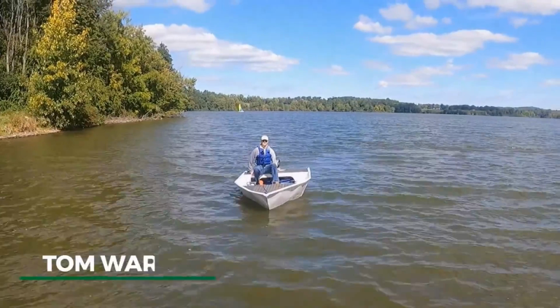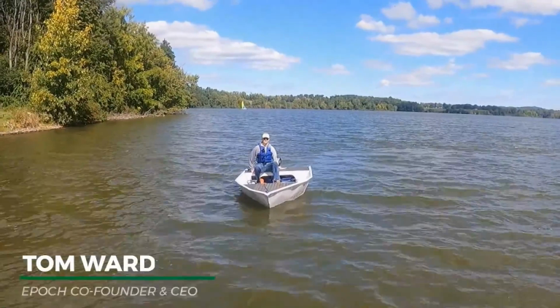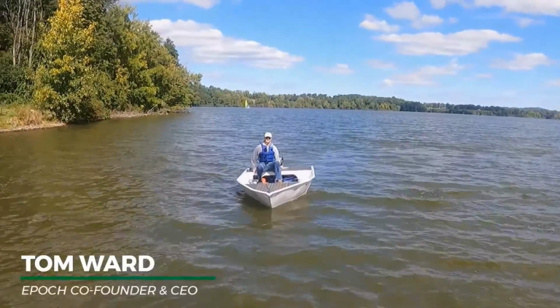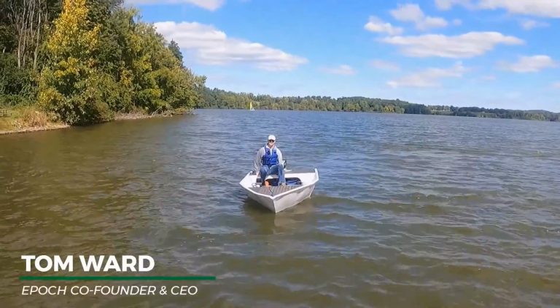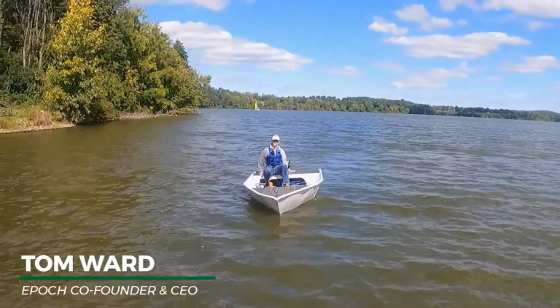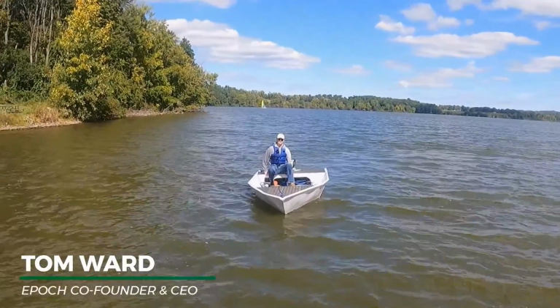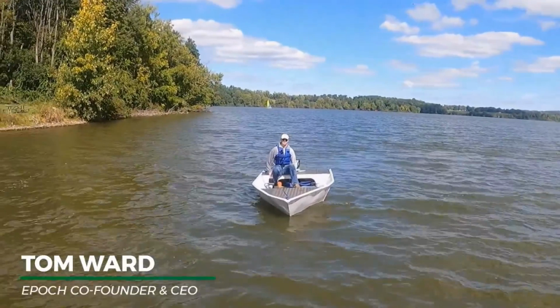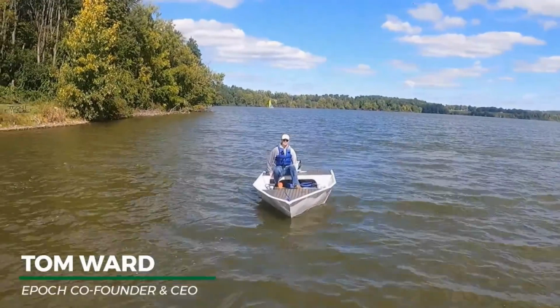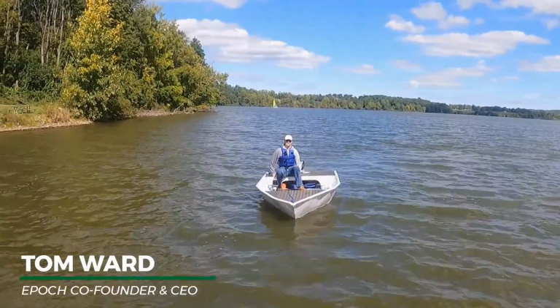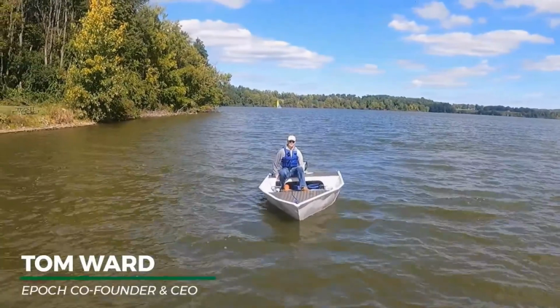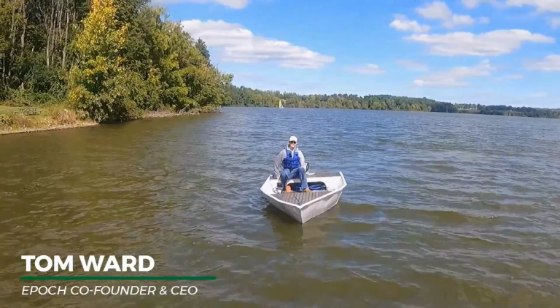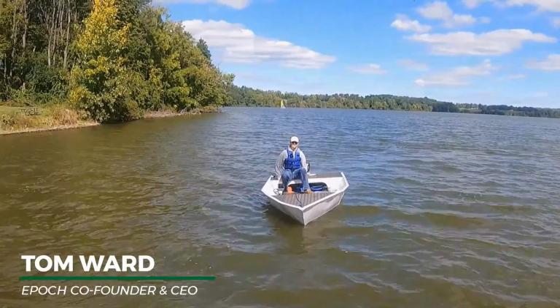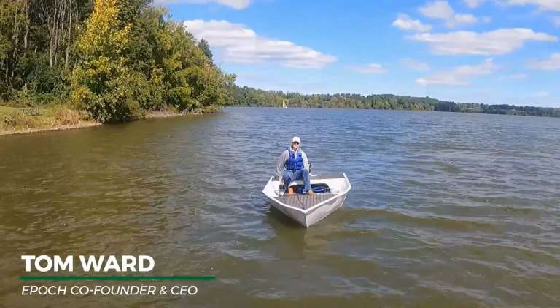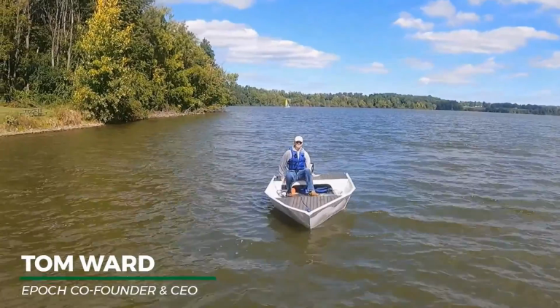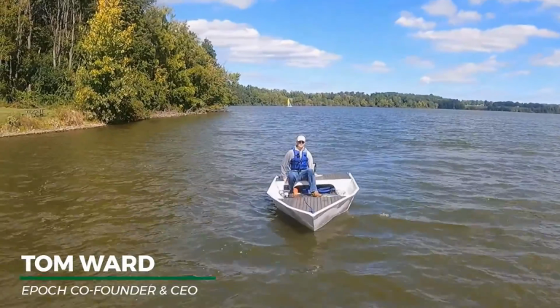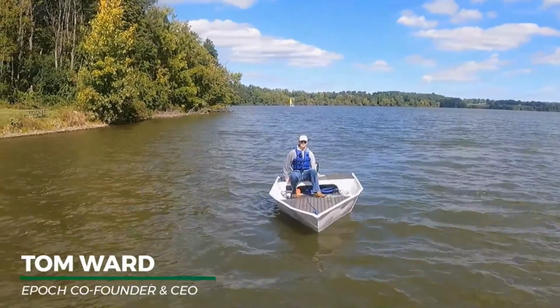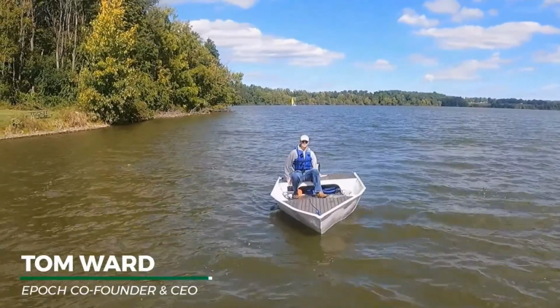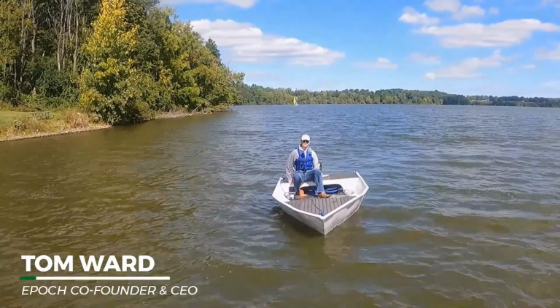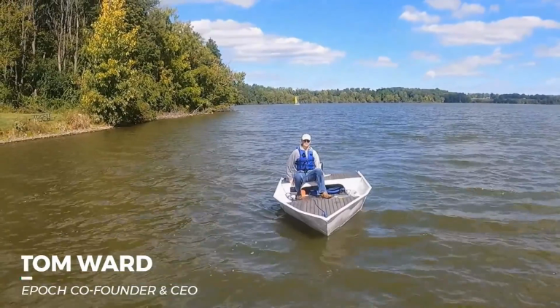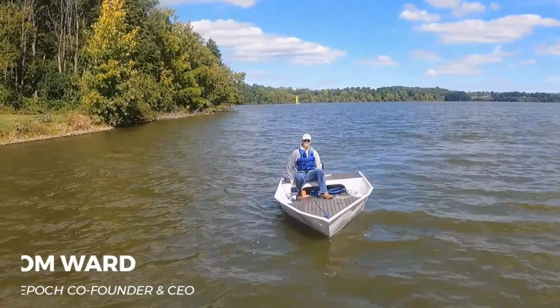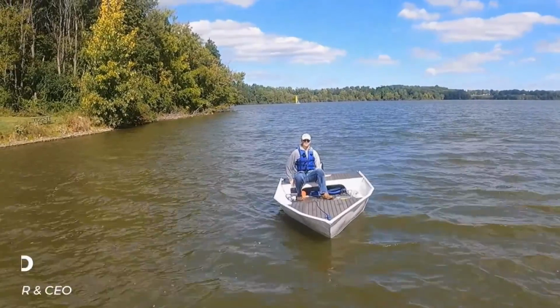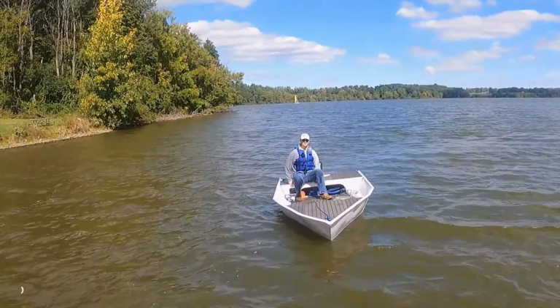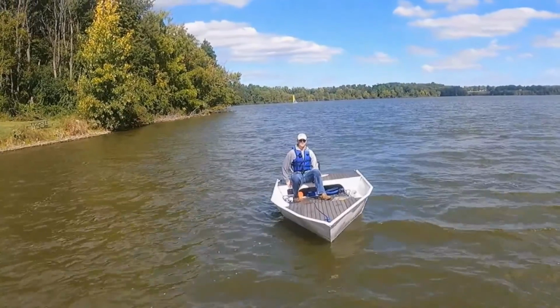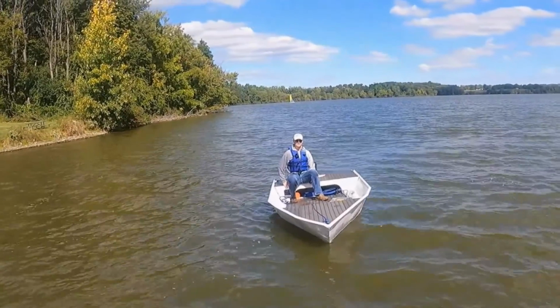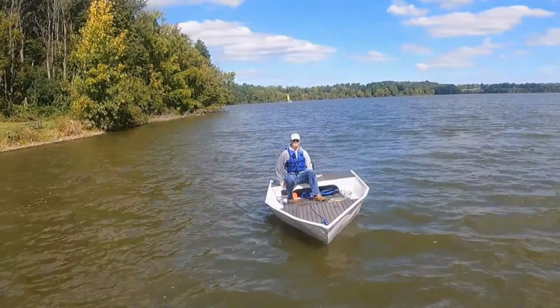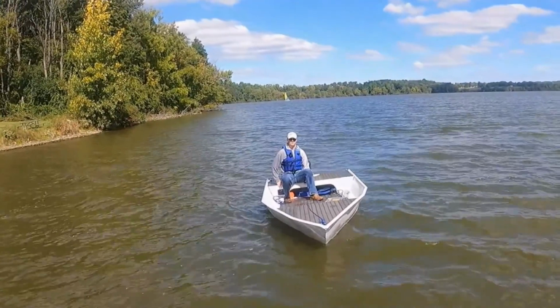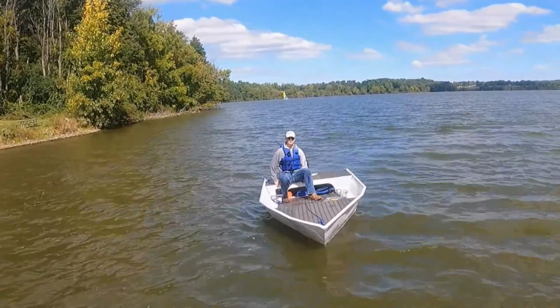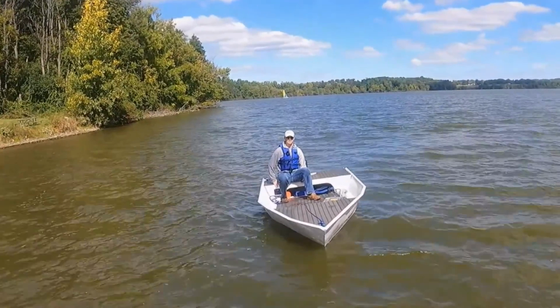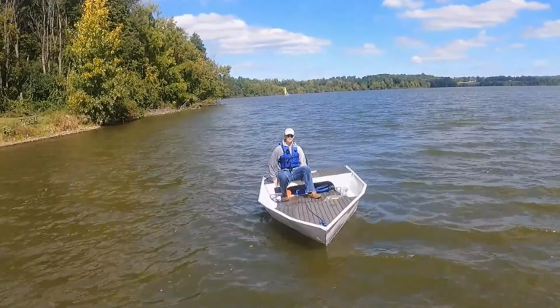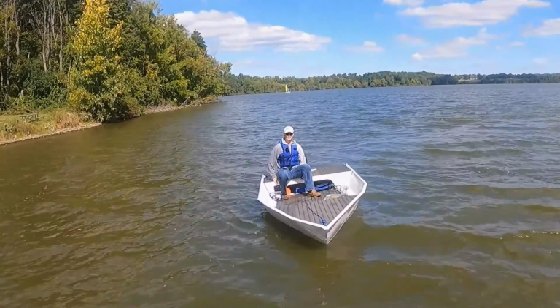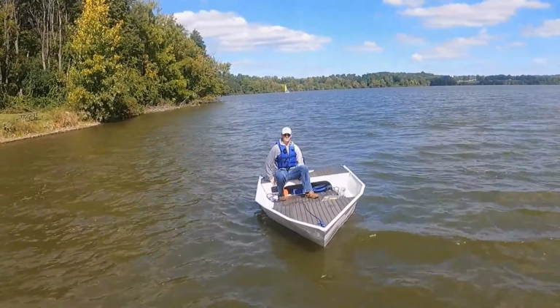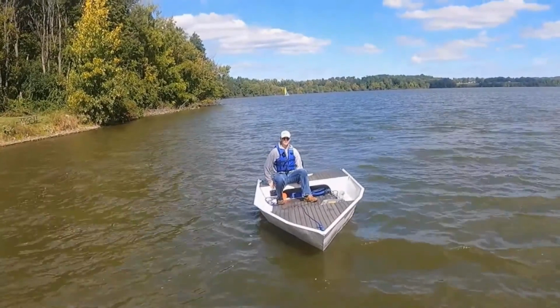Hey, it's Tom with EPOC. We're out testing the performance of the Torquedo Cruise 6 — first time on the water today.